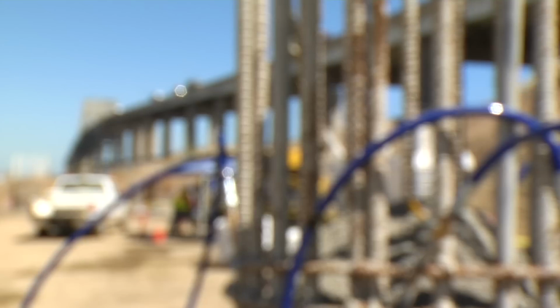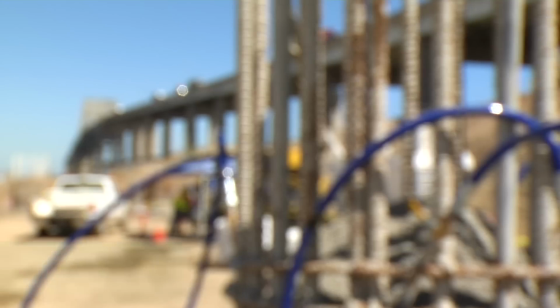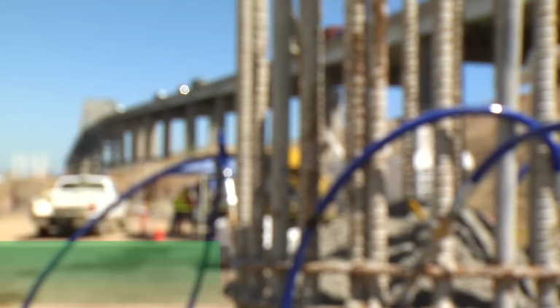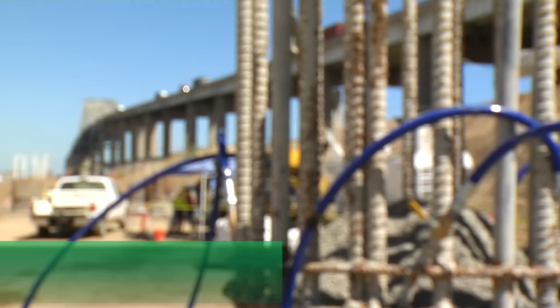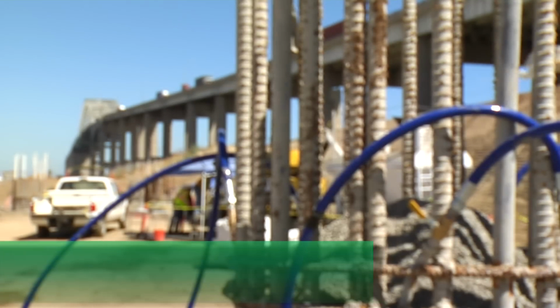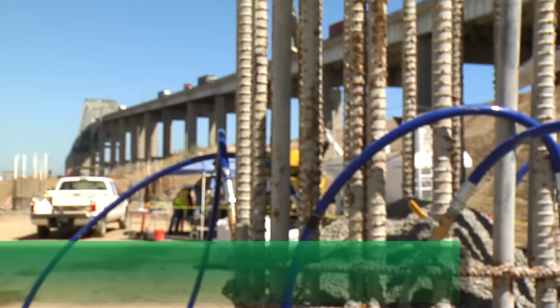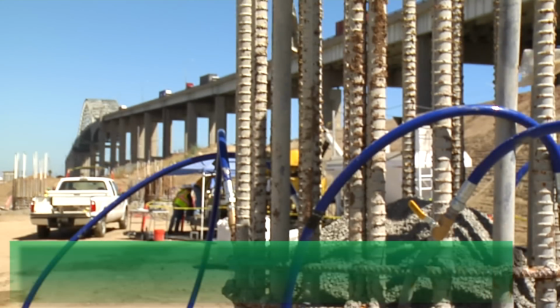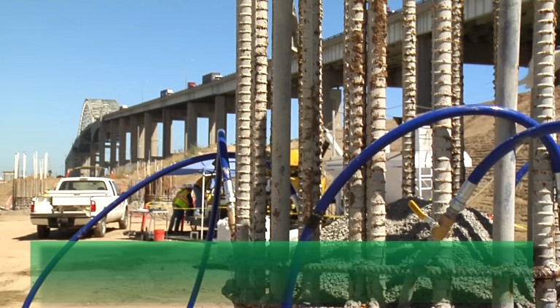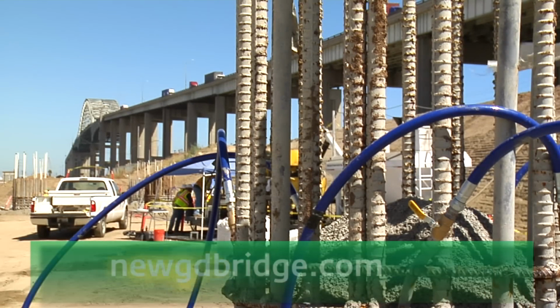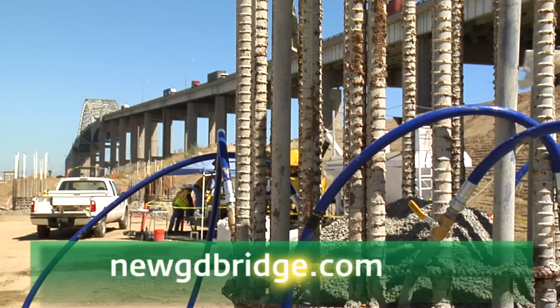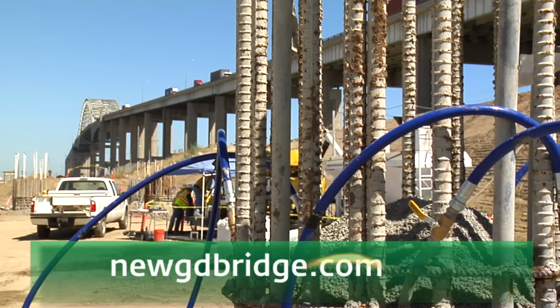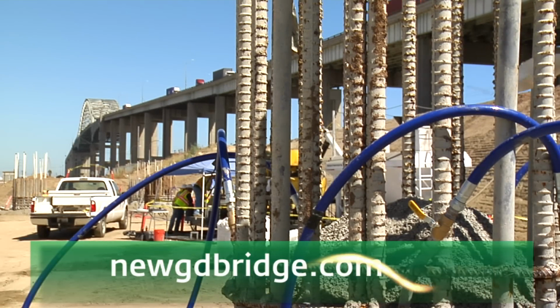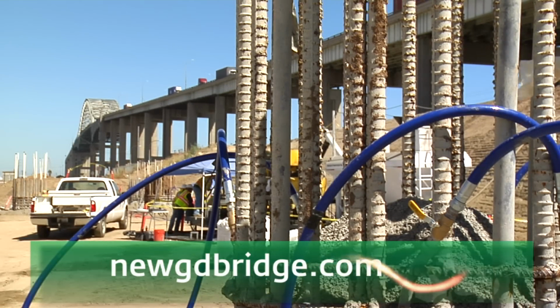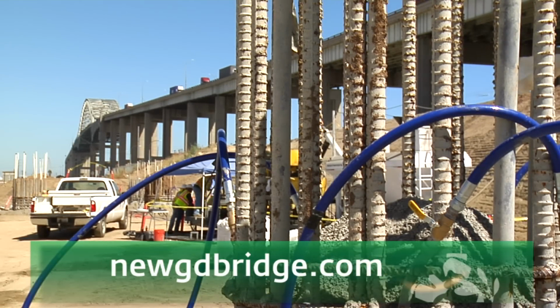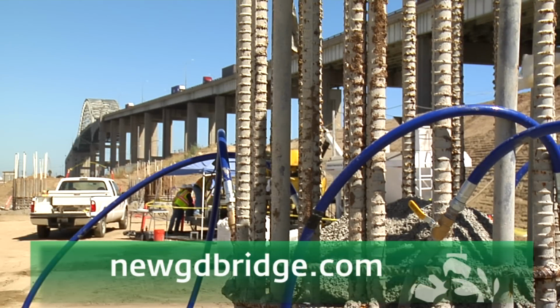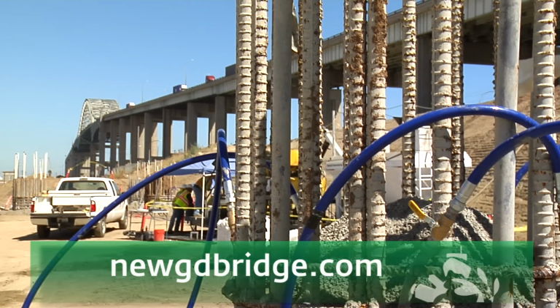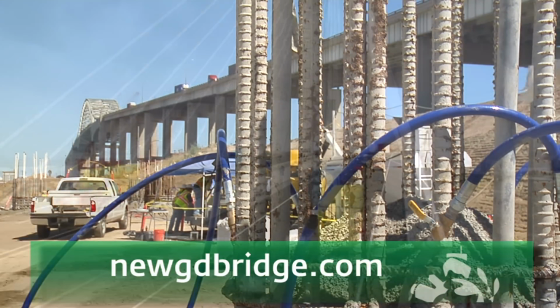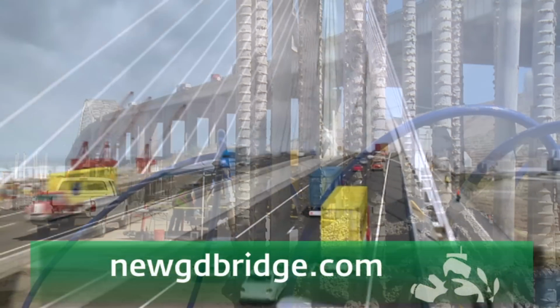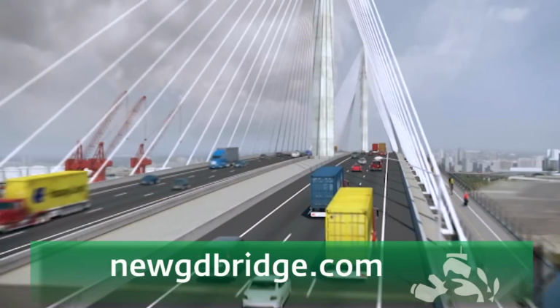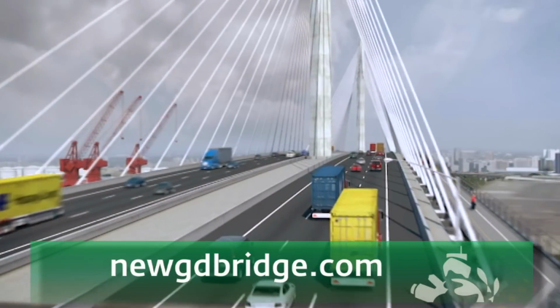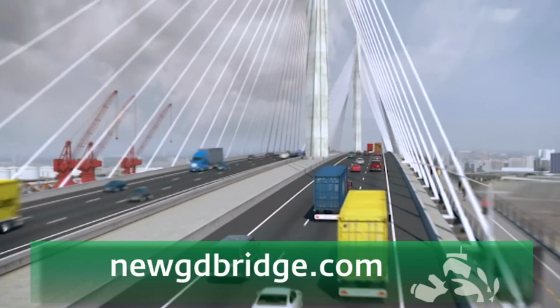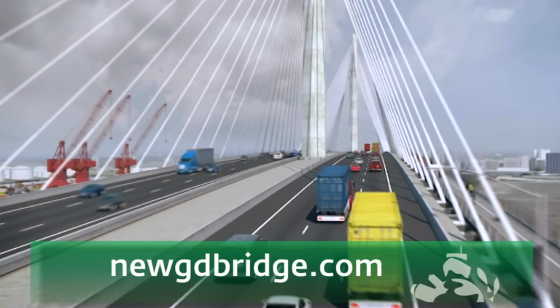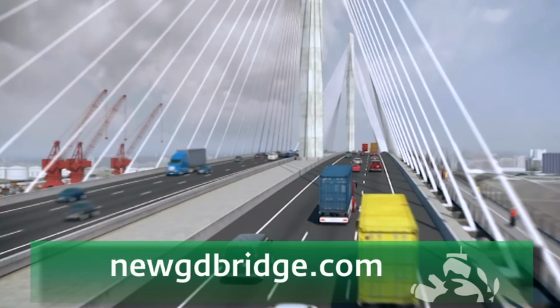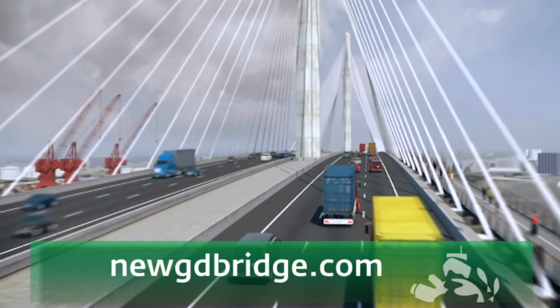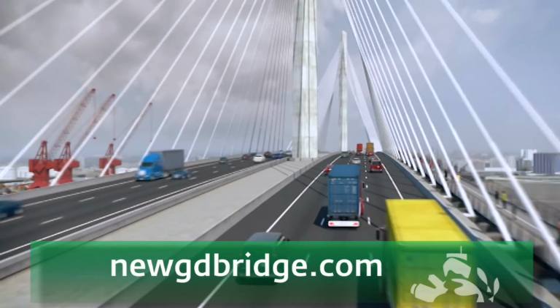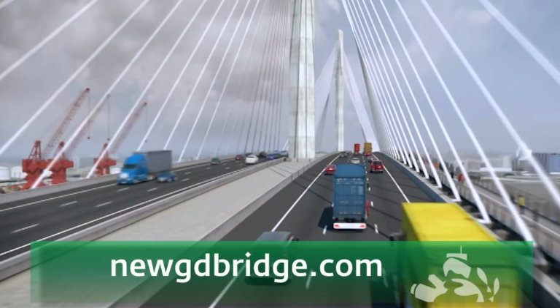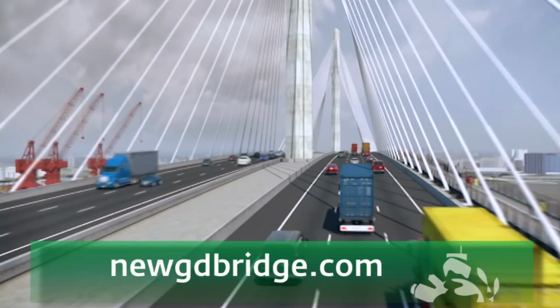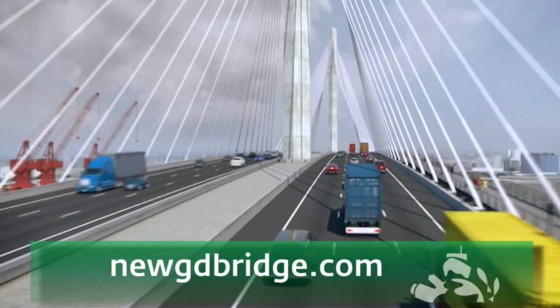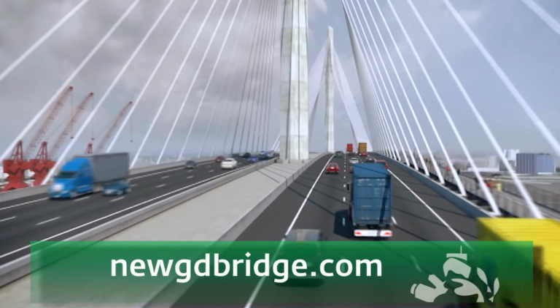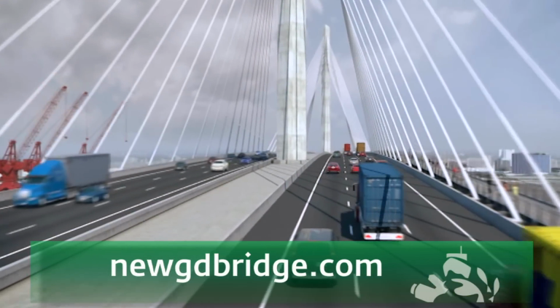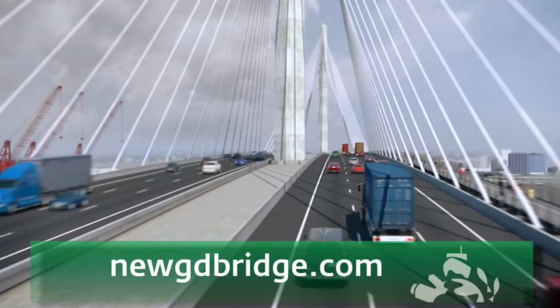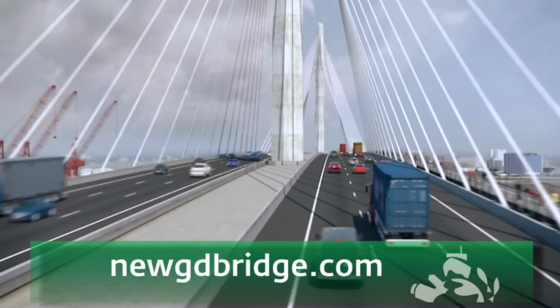To follow the Gerald Desmond Bridge replacement project, visit newgdbridge.com.